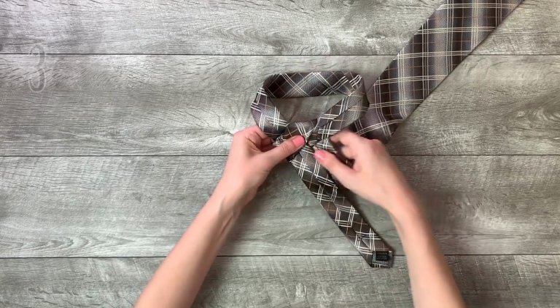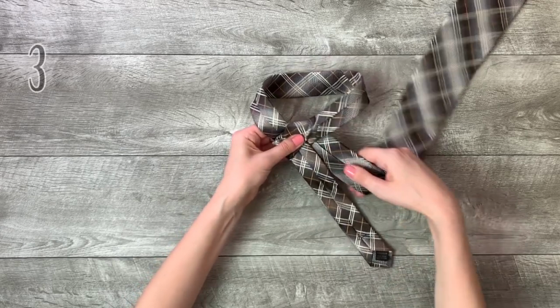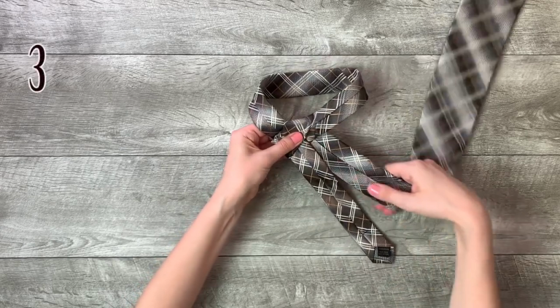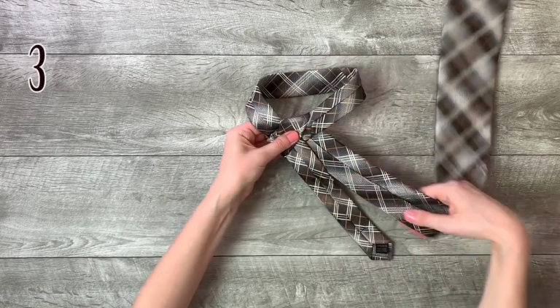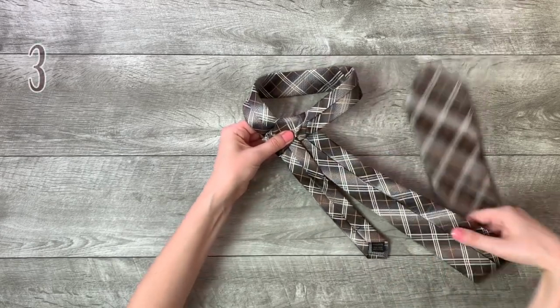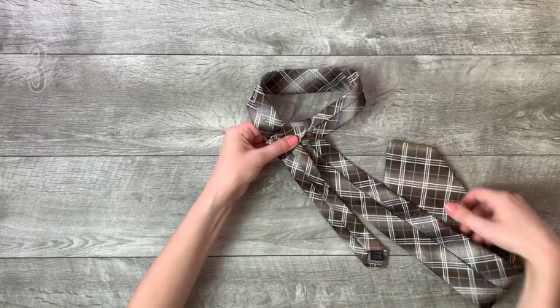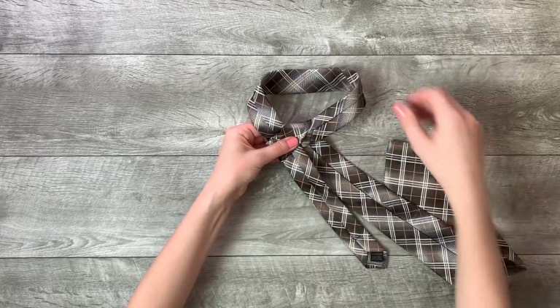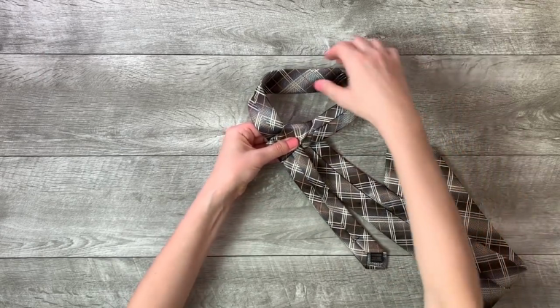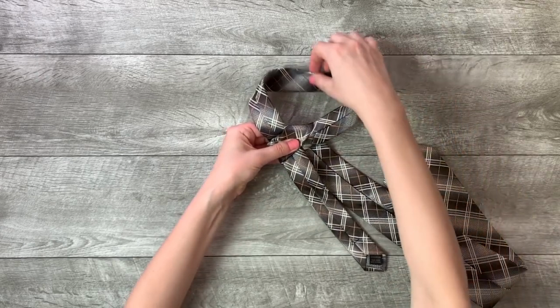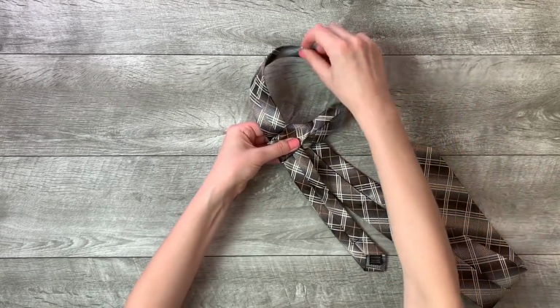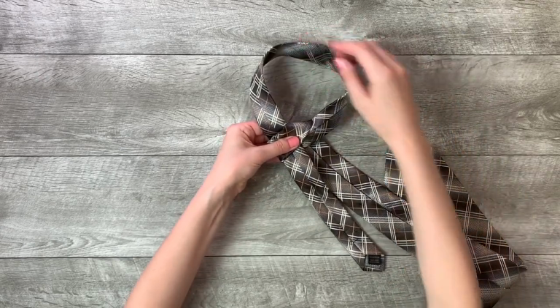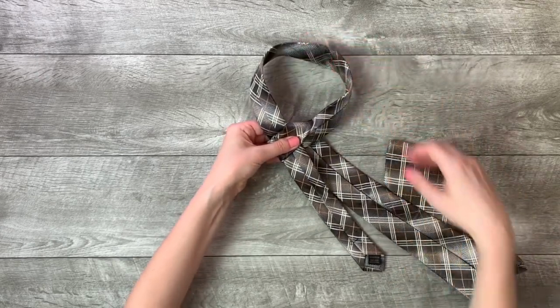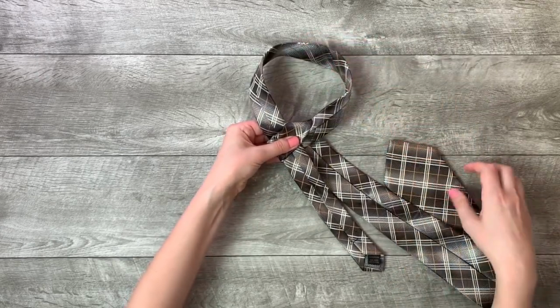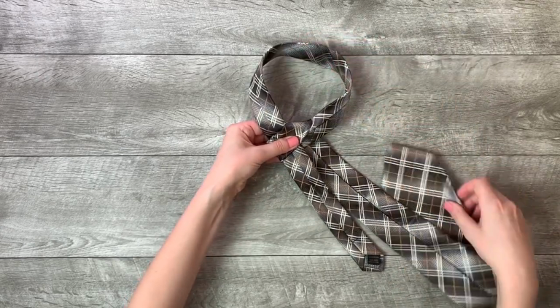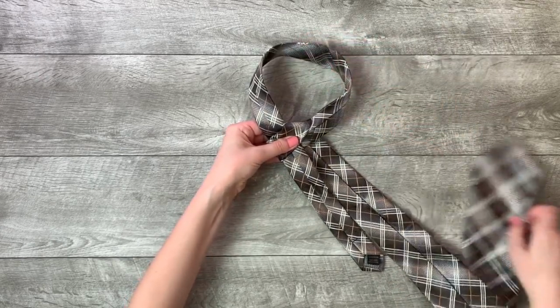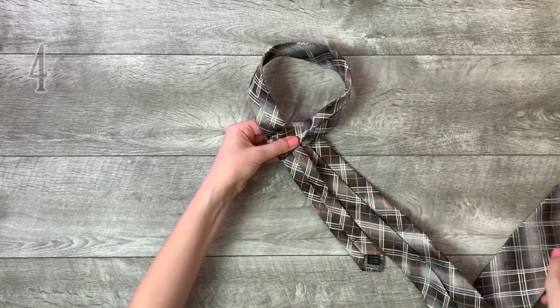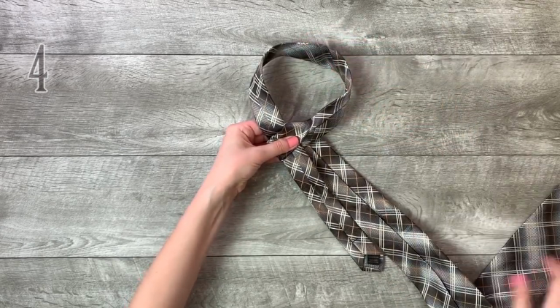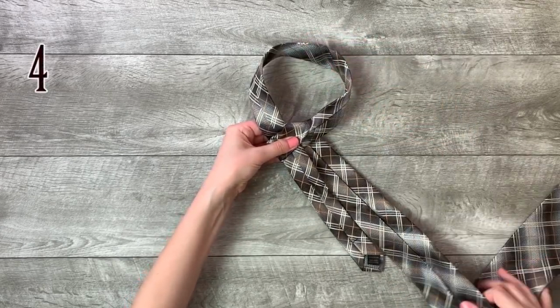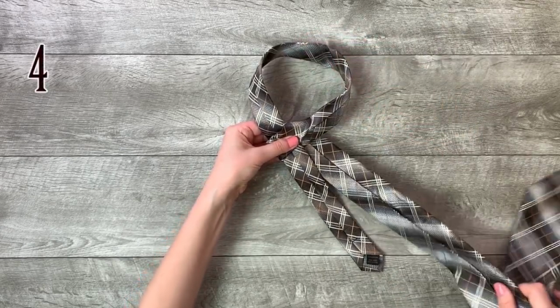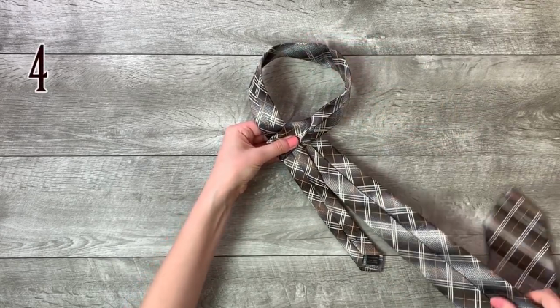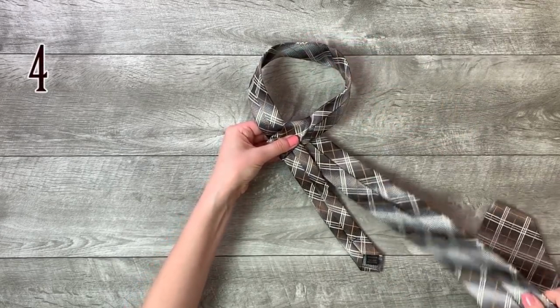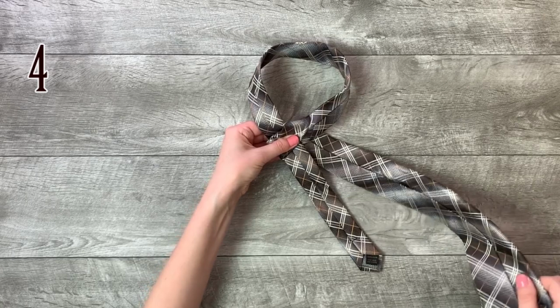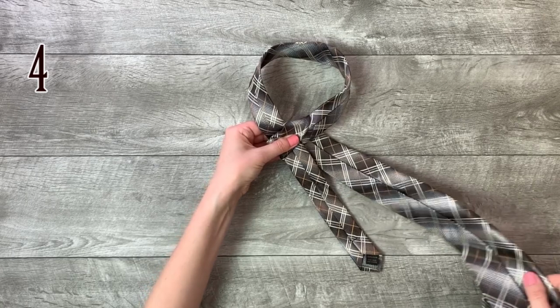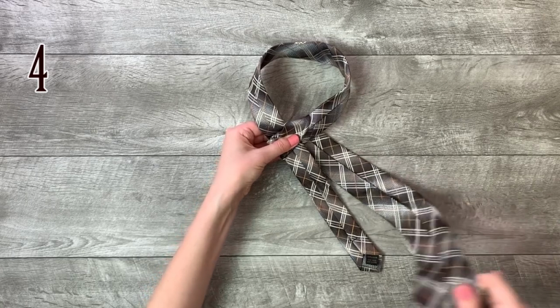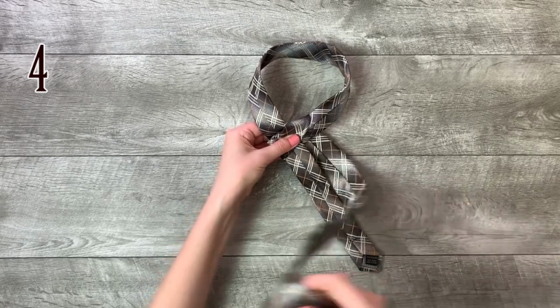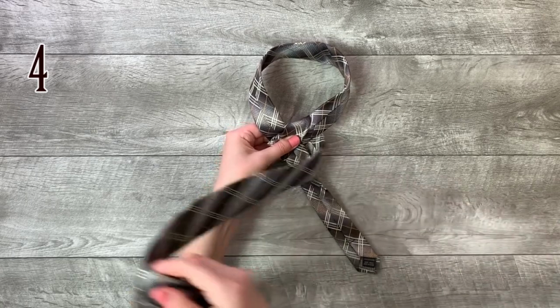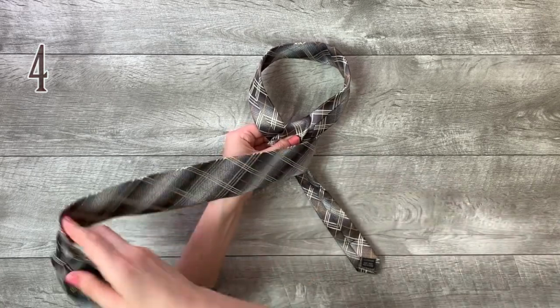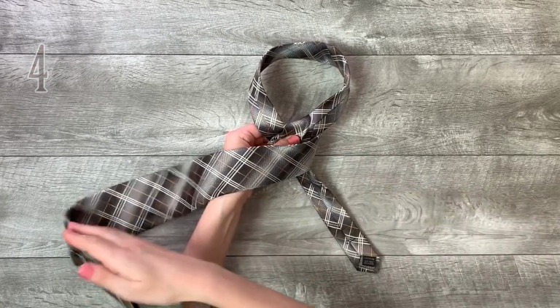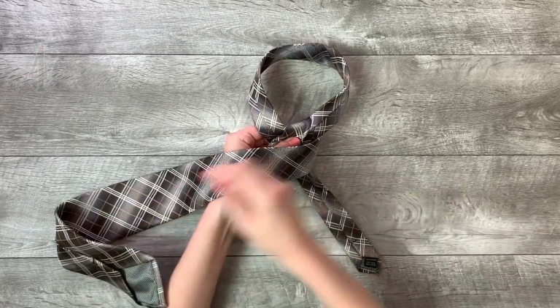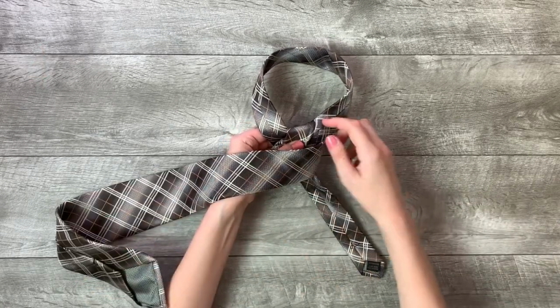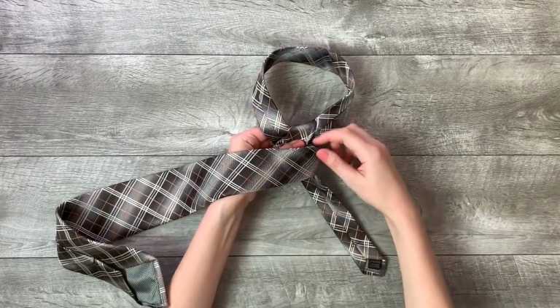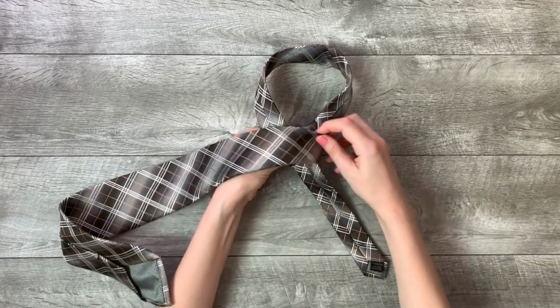Step 3: move it down to the right. Step 4: around the front of the small end to the left.